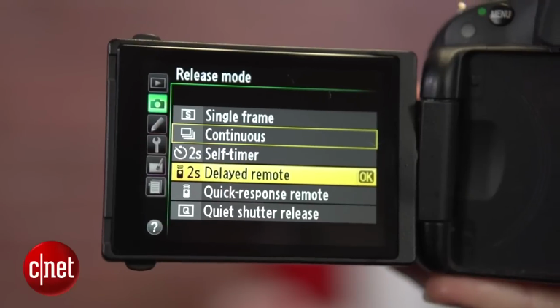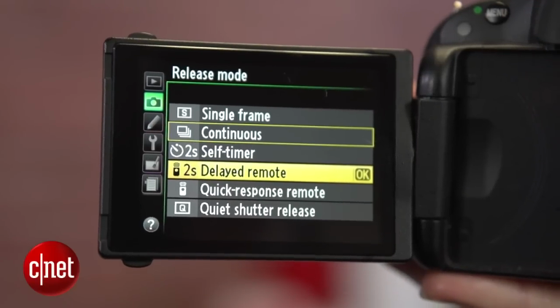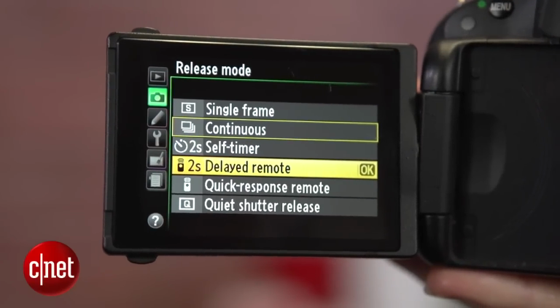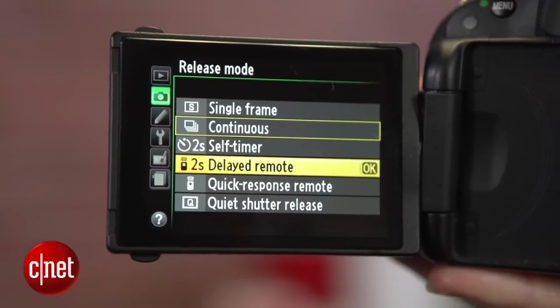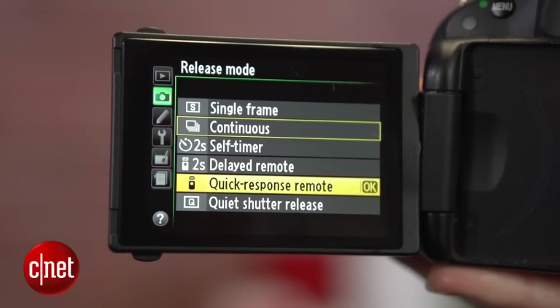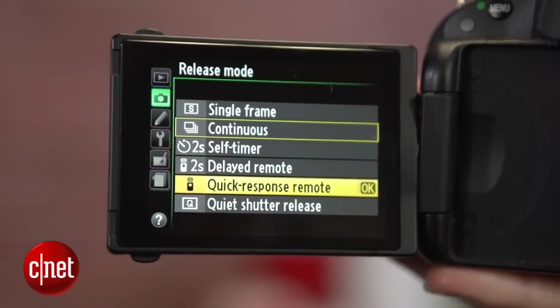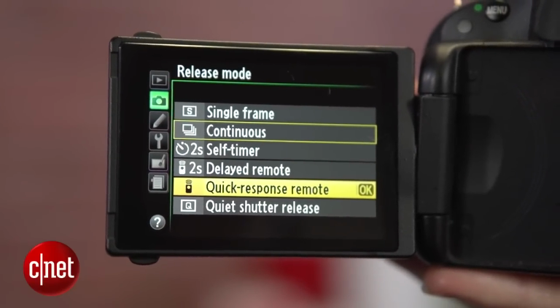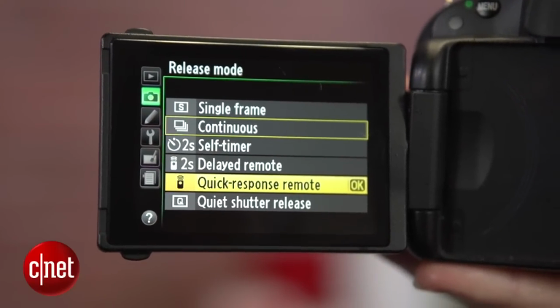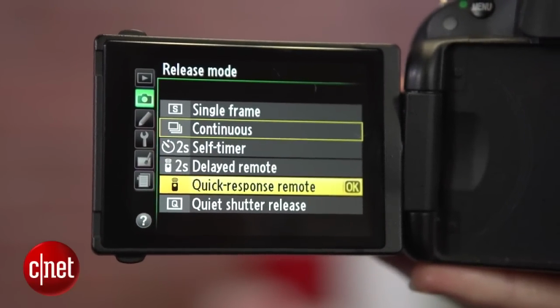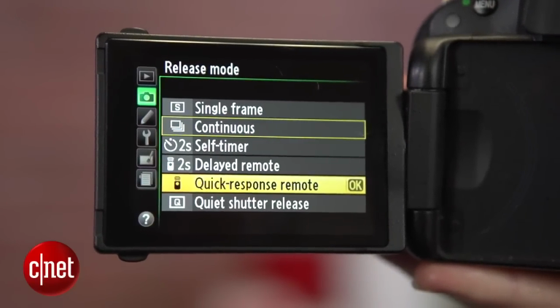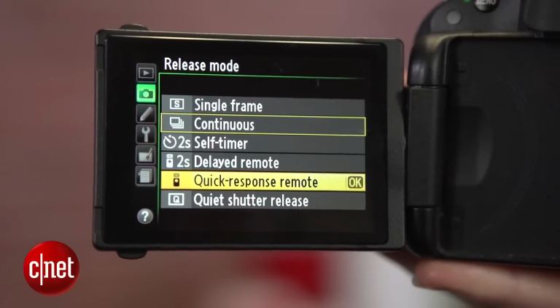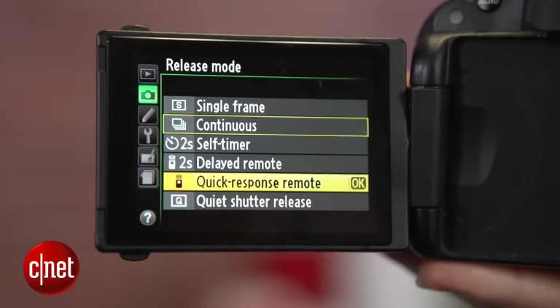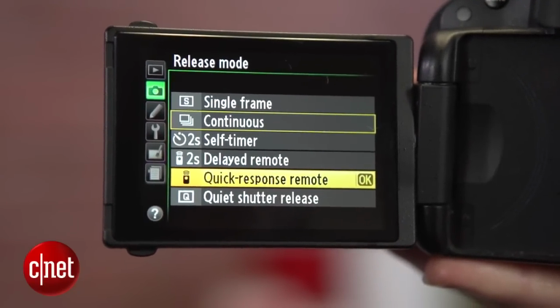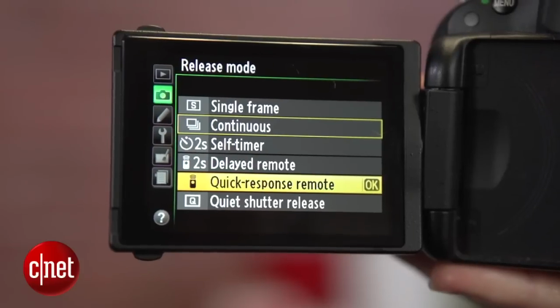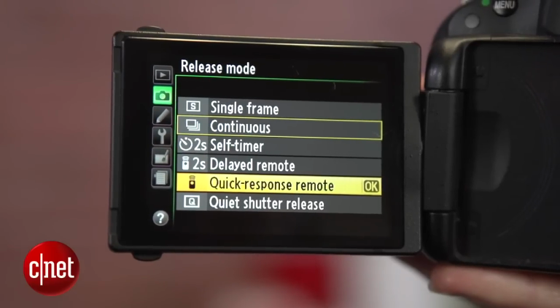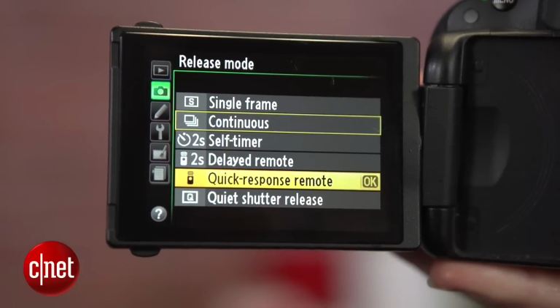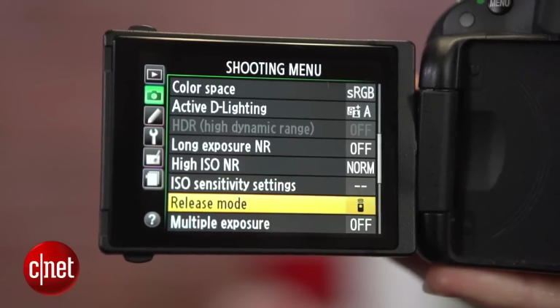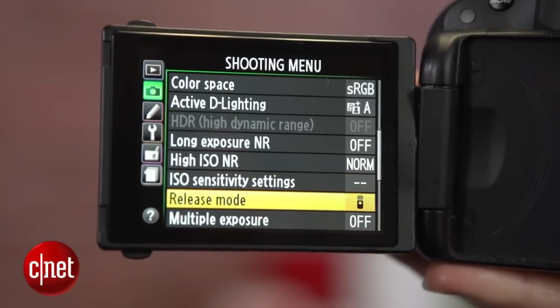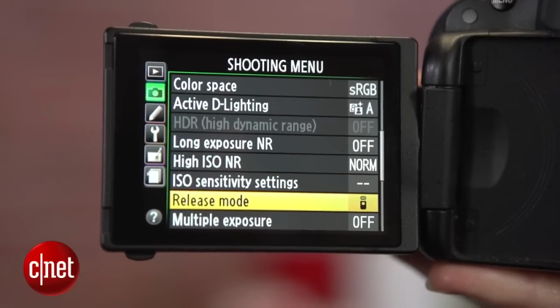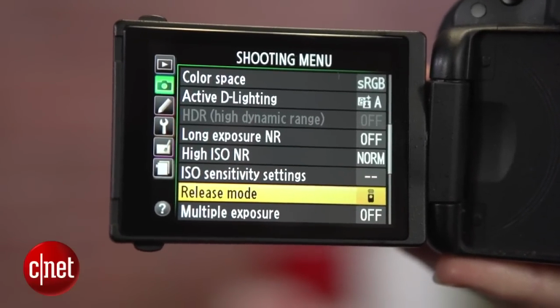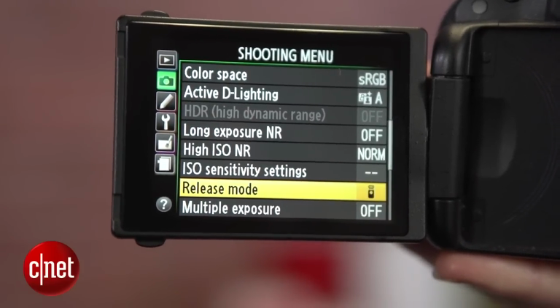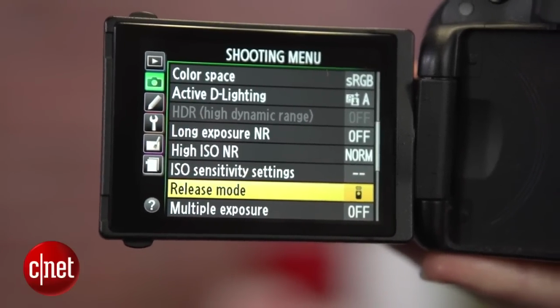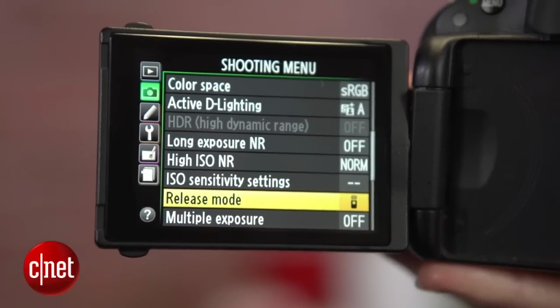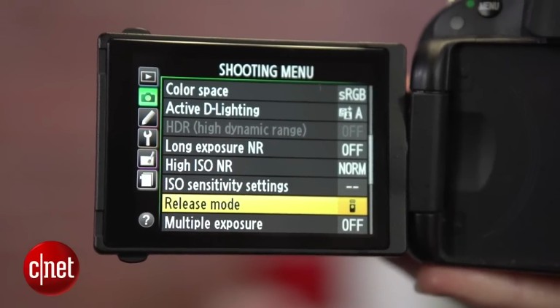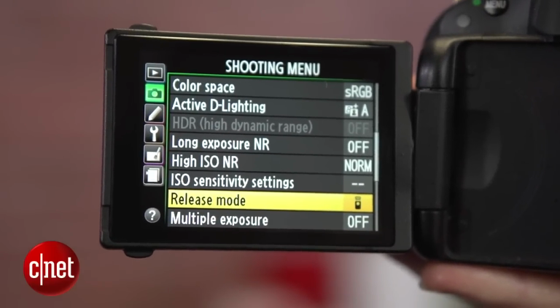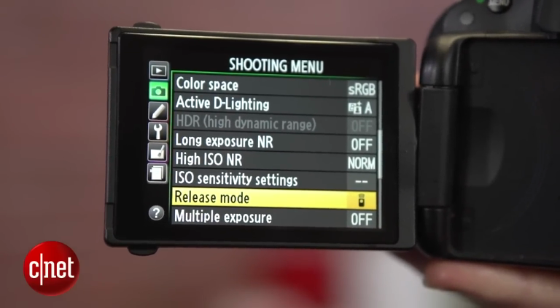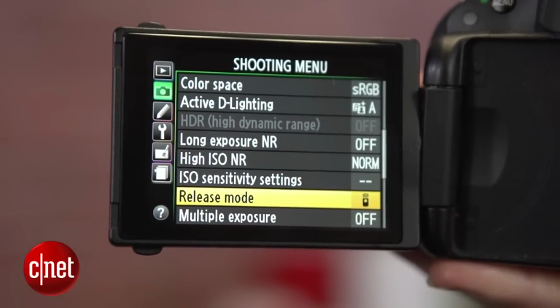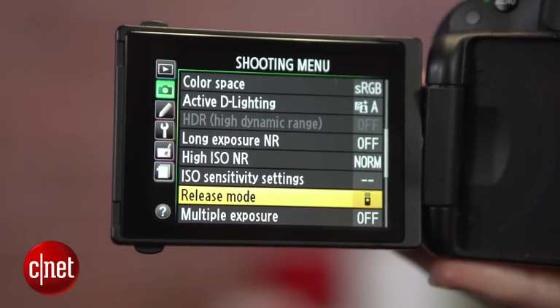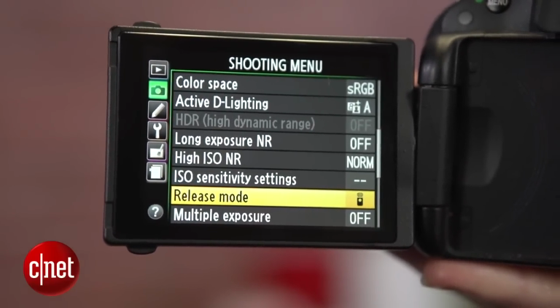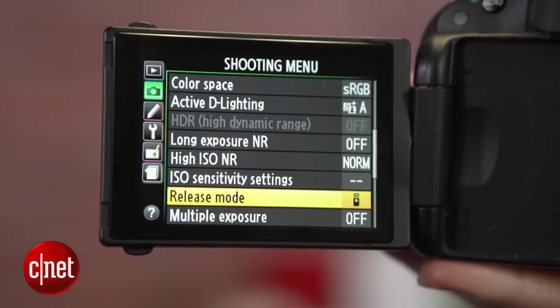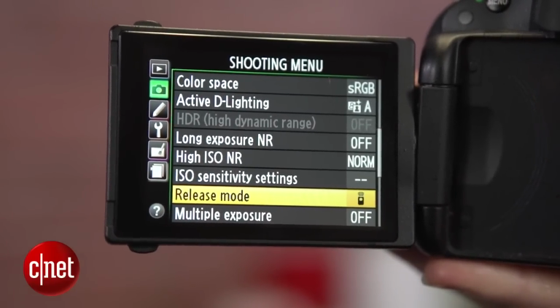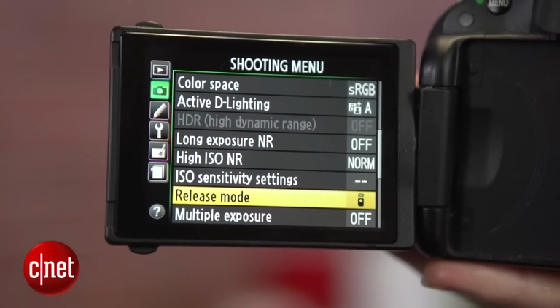On Nikon, you can find this either underneath the mode dial — just look for the remote symbol — or in the menus. Then find release mode.